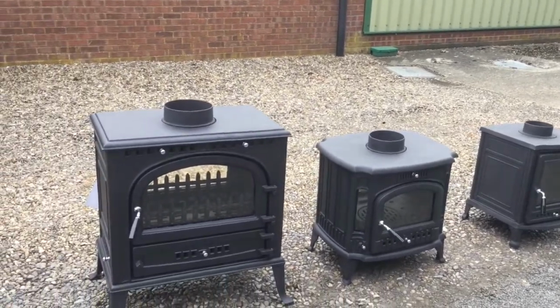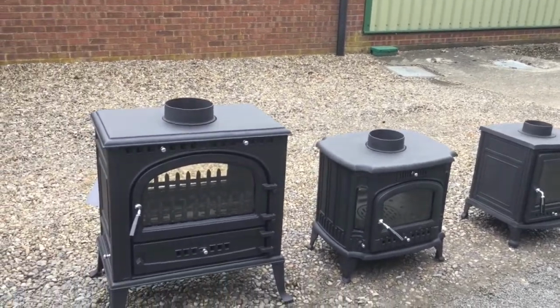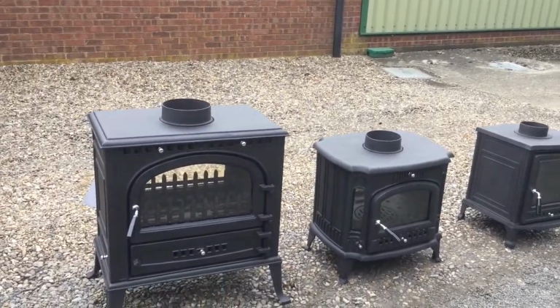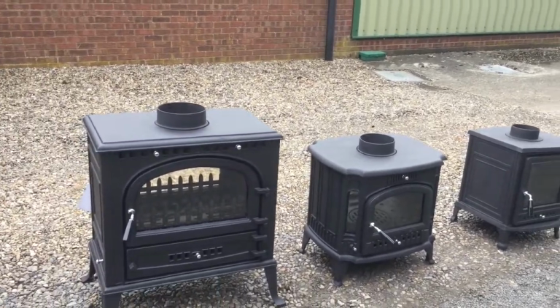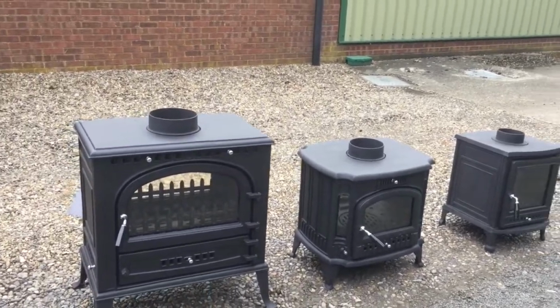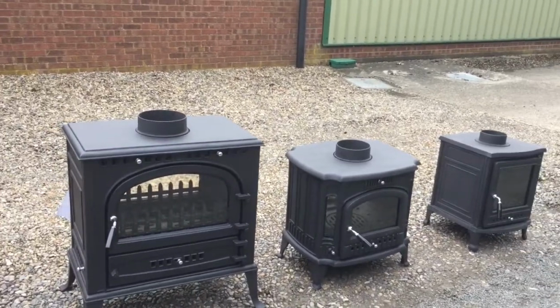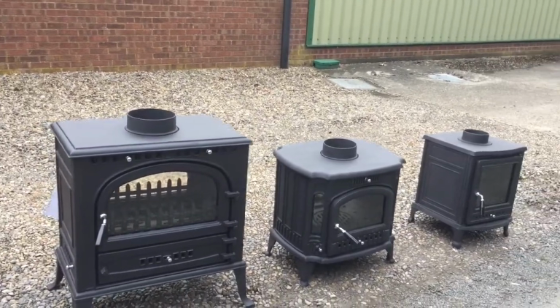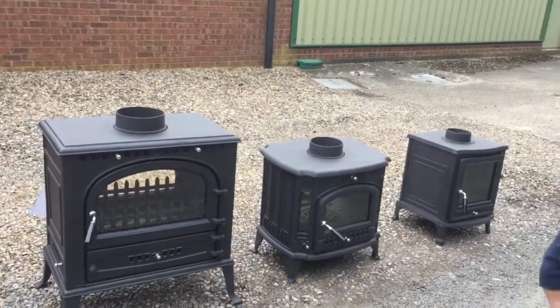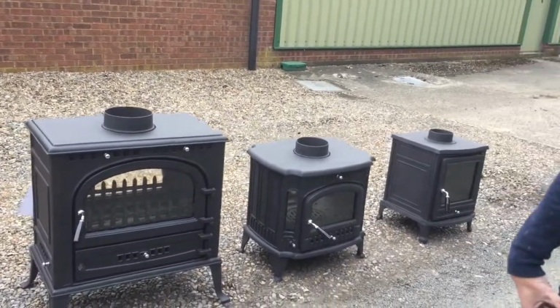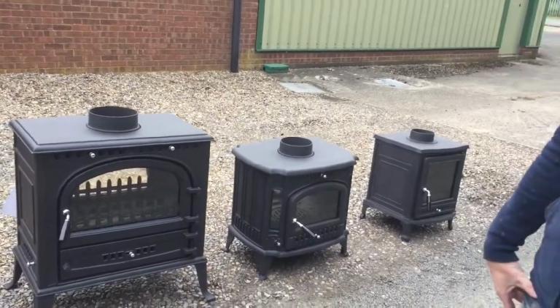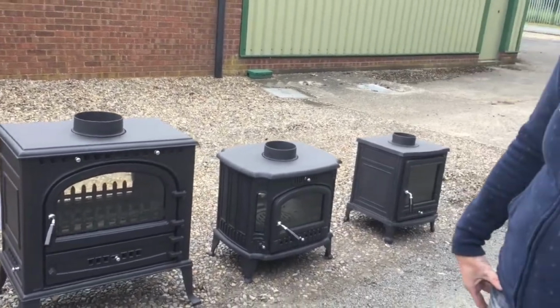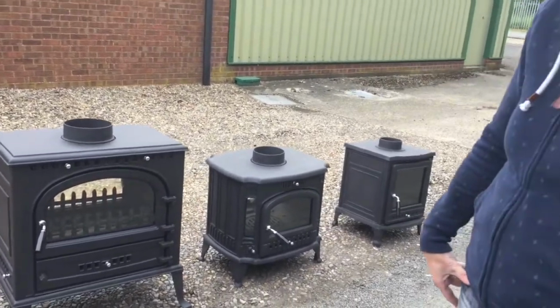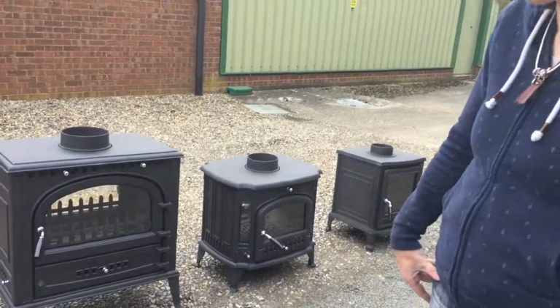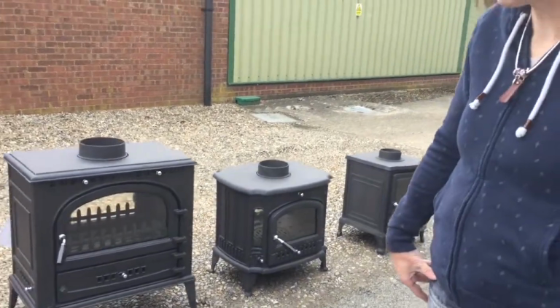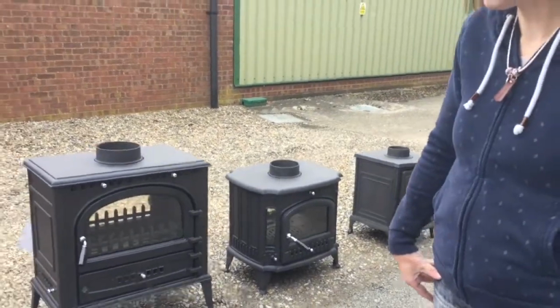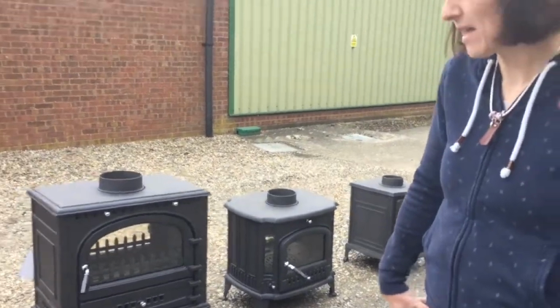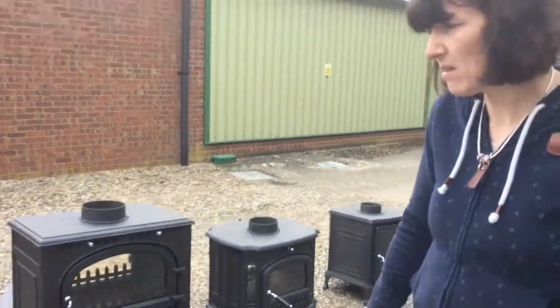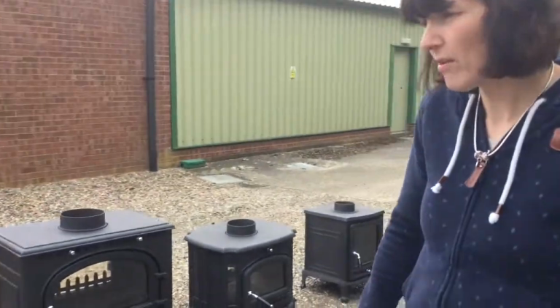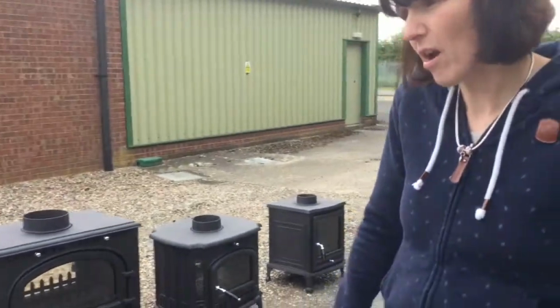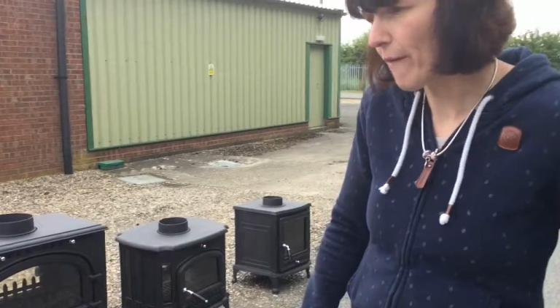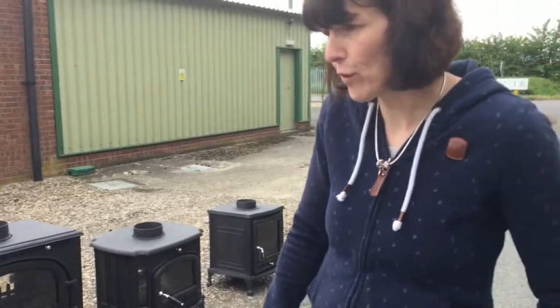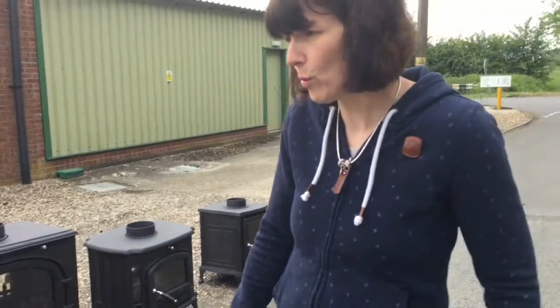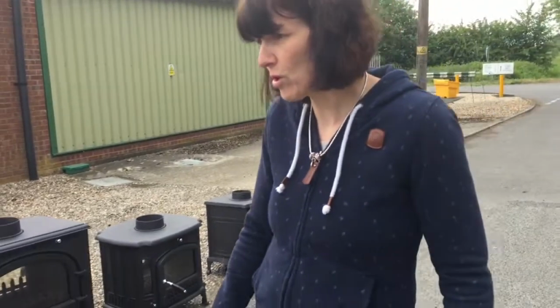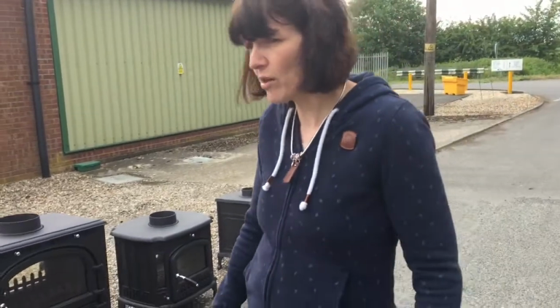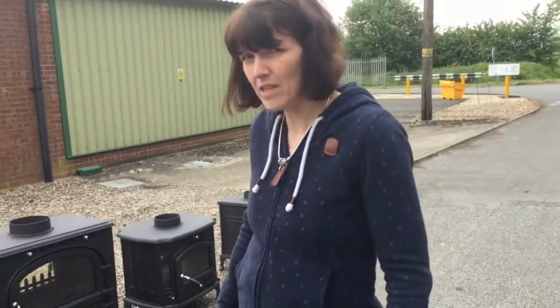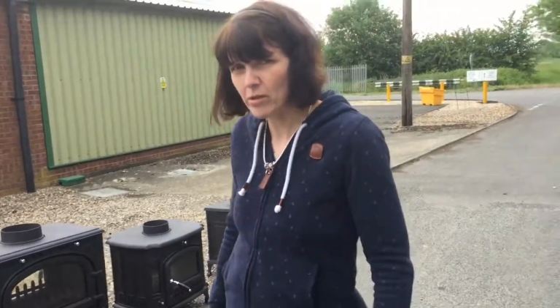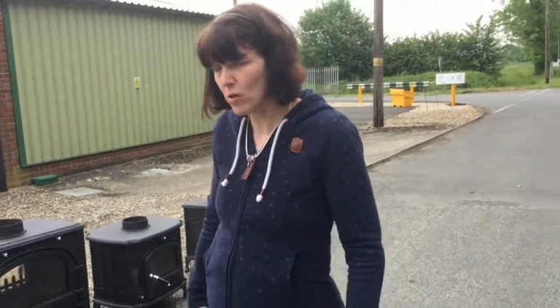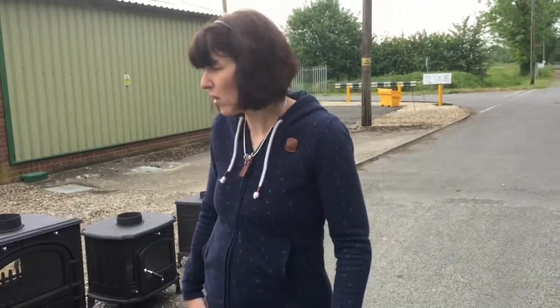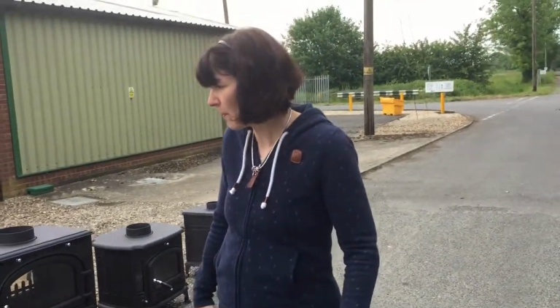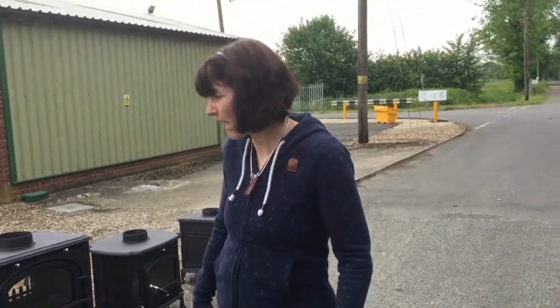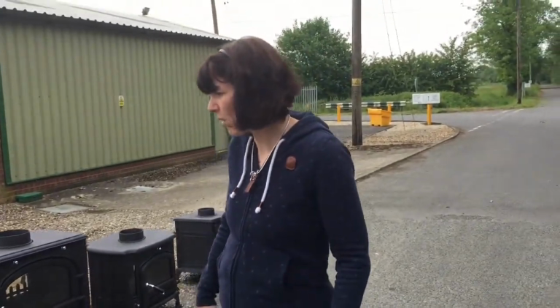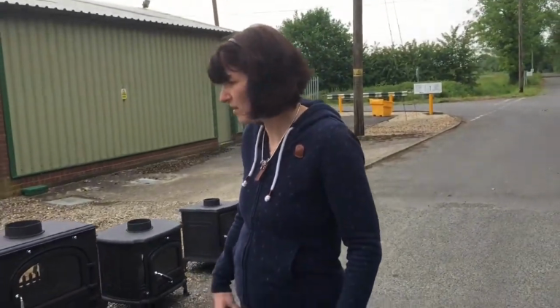We also keep a lot of other double-sided stoves. There are a few which are currently out of stock and on back order.